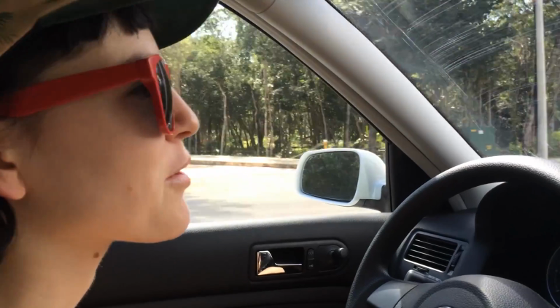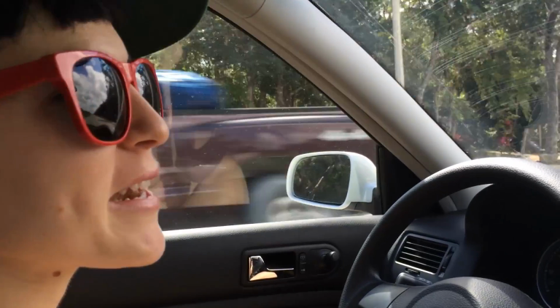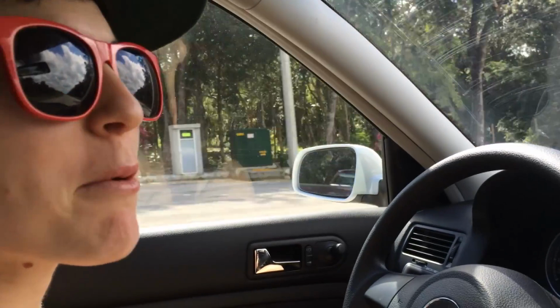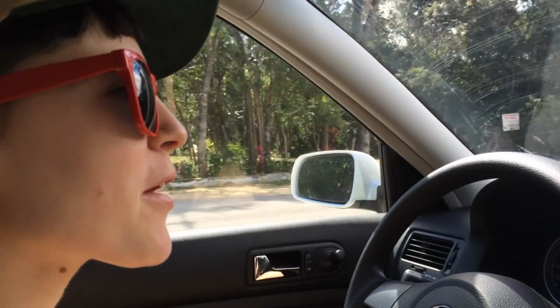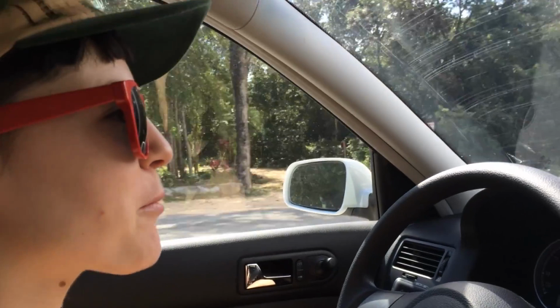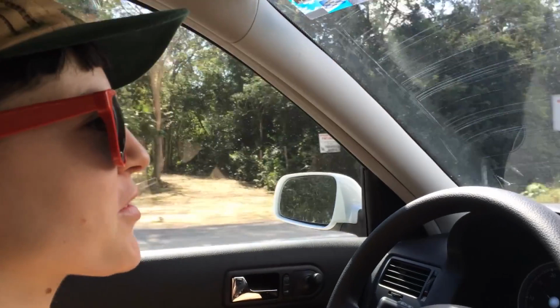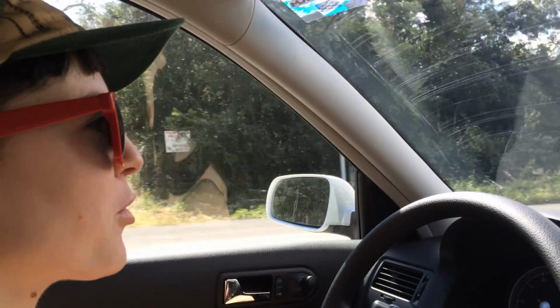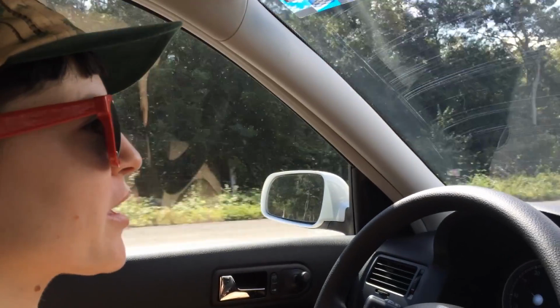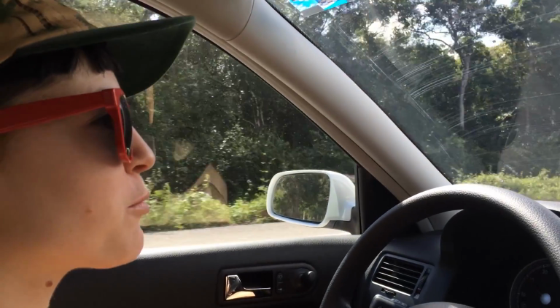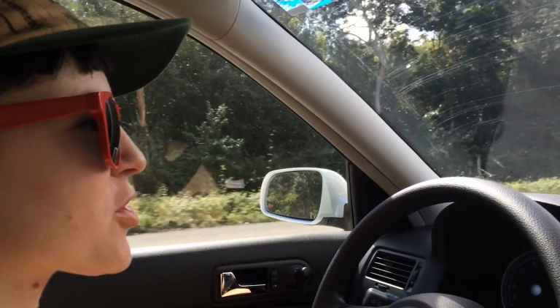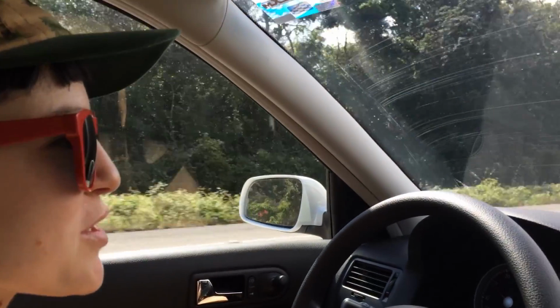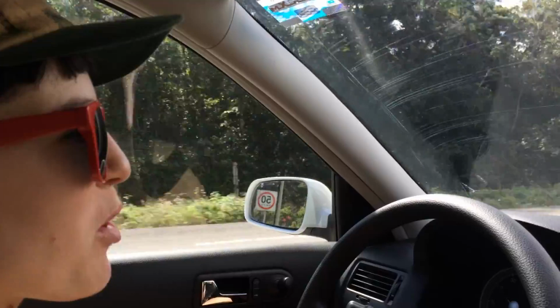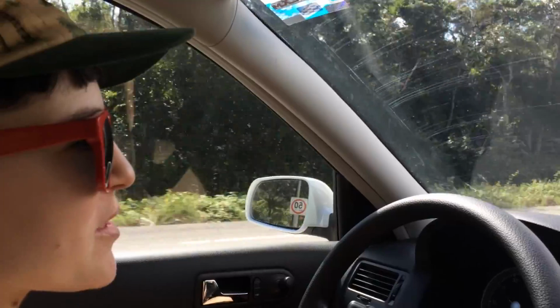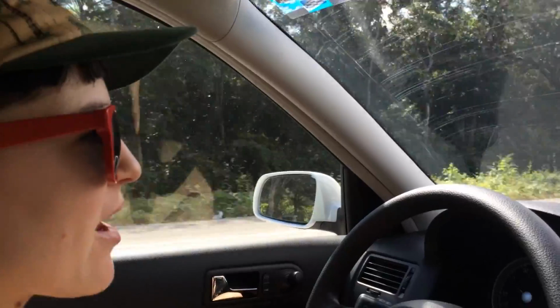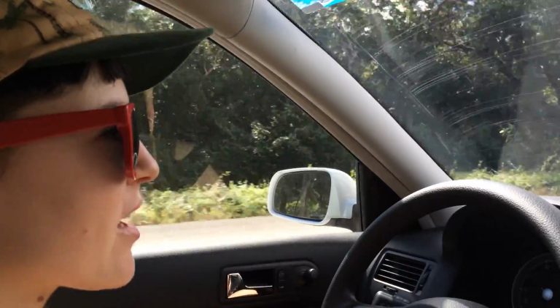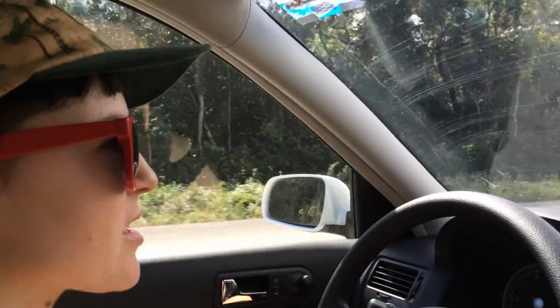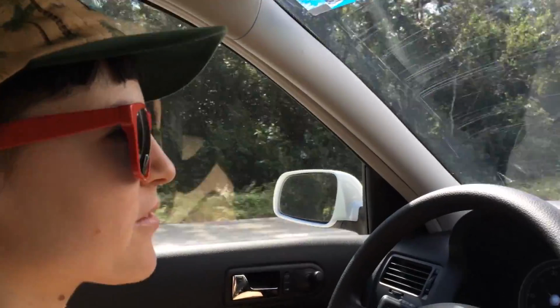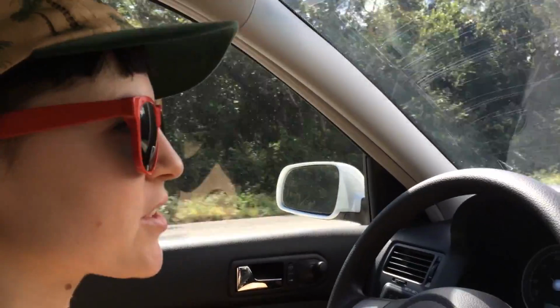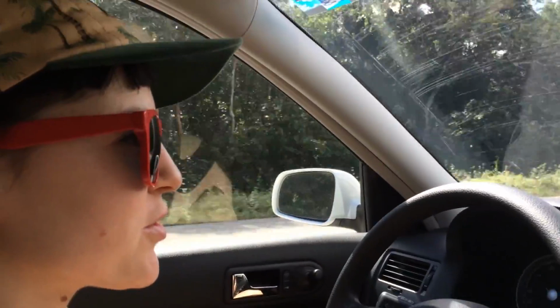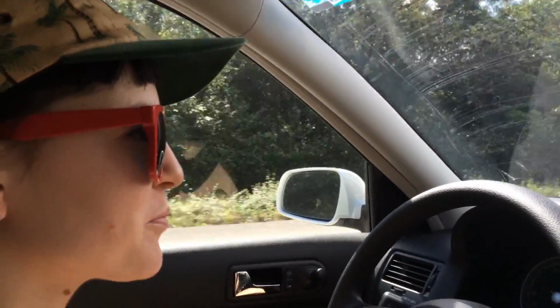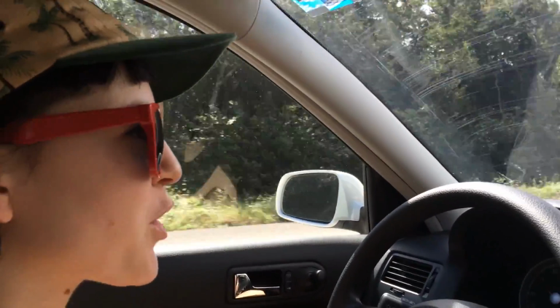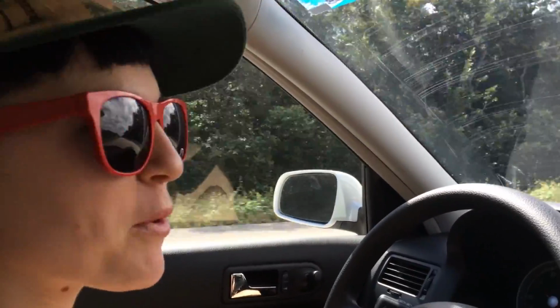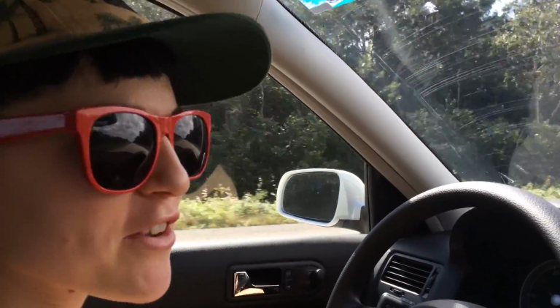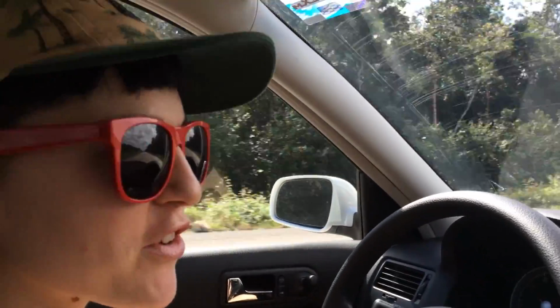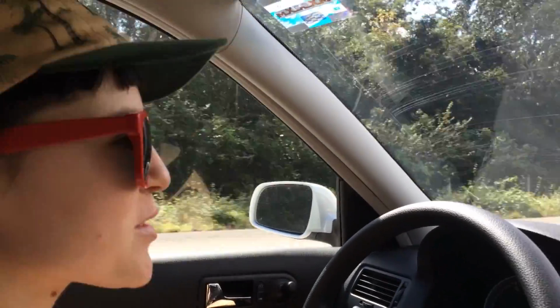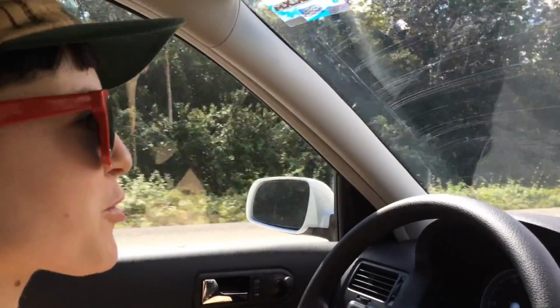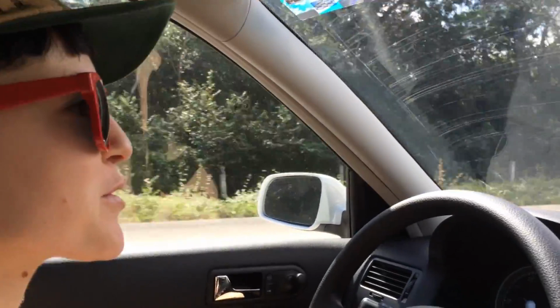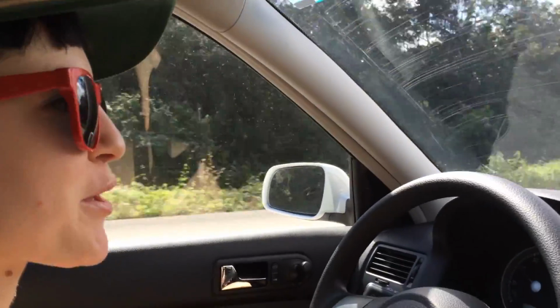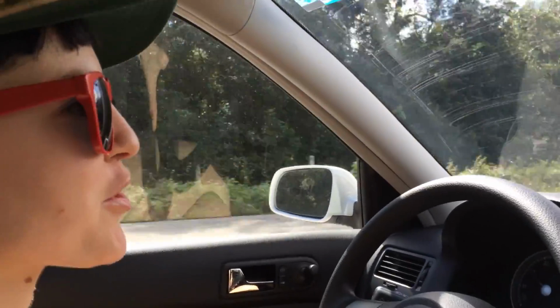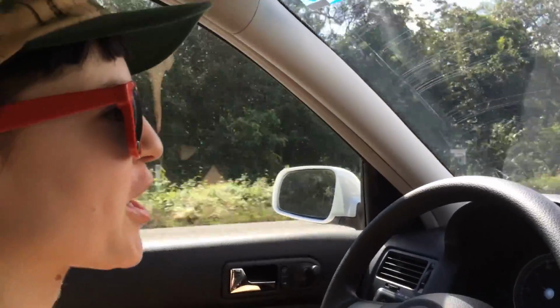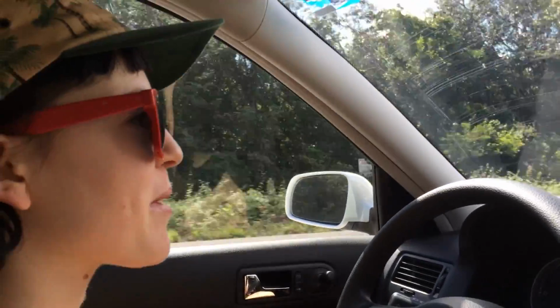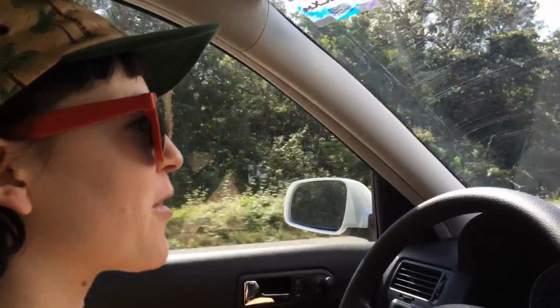Right now we're on our way to Moyil, which is a small town outside of Tulum. They've got some ruins, so we're going to go check them out.